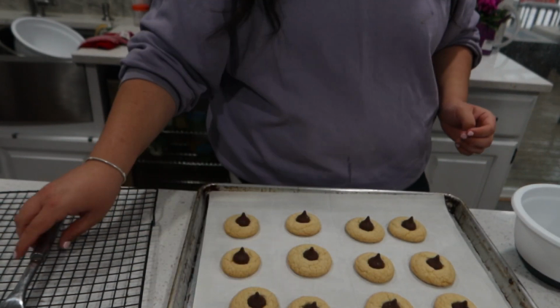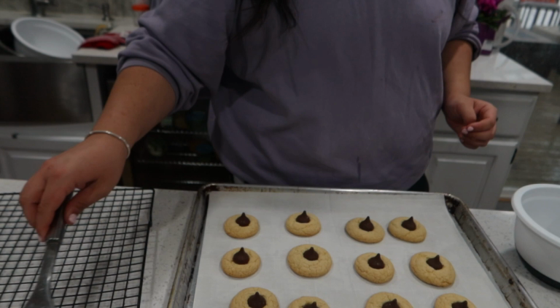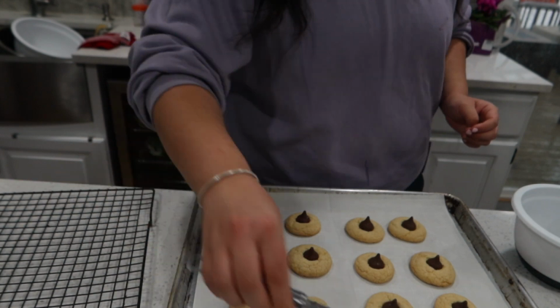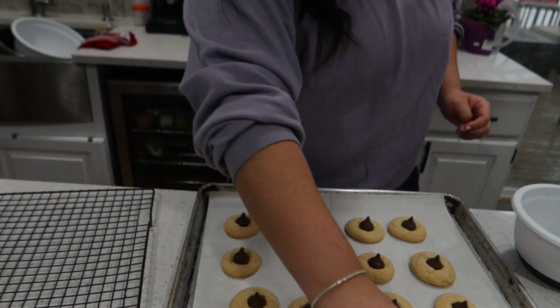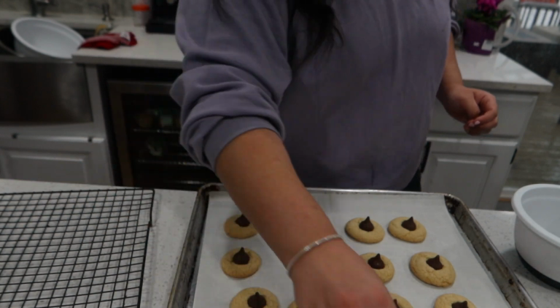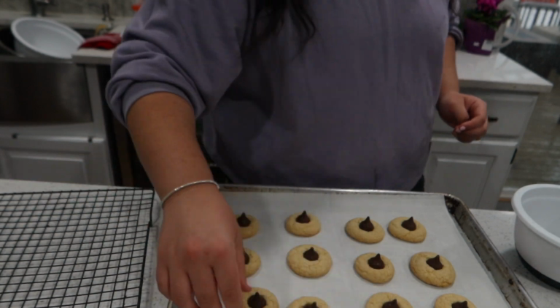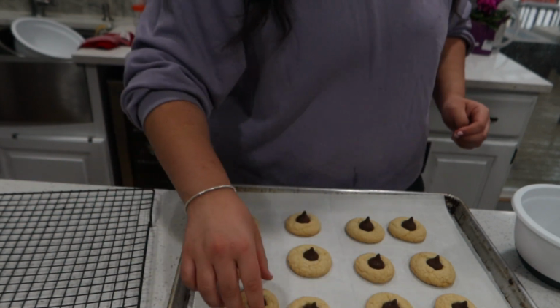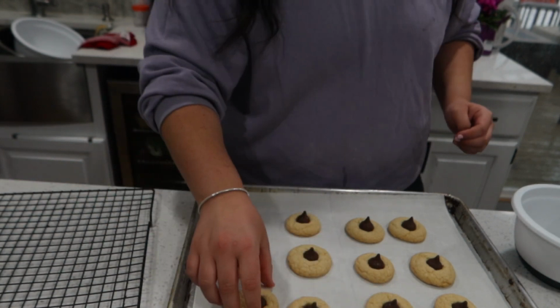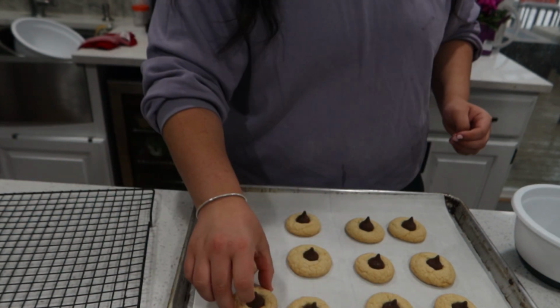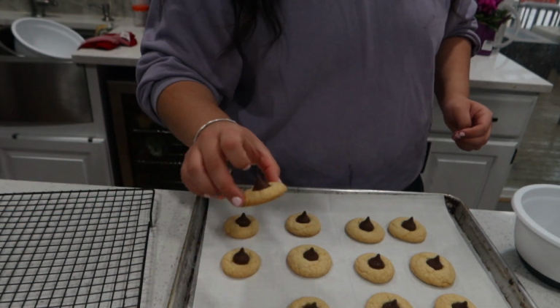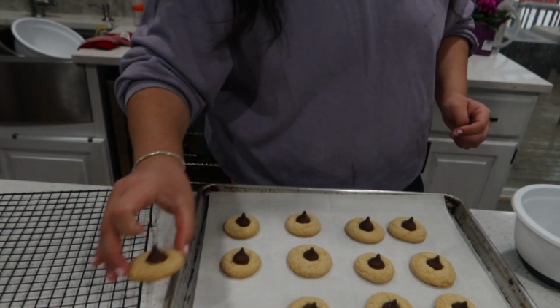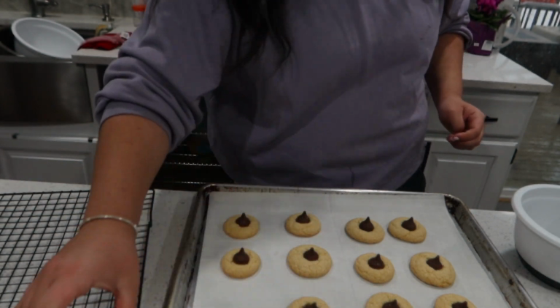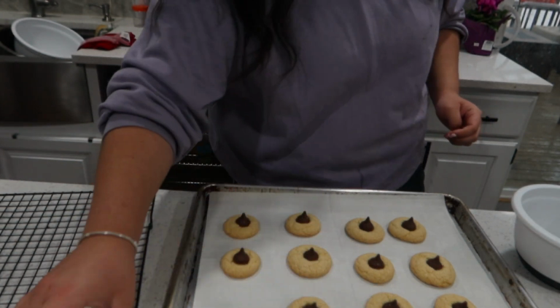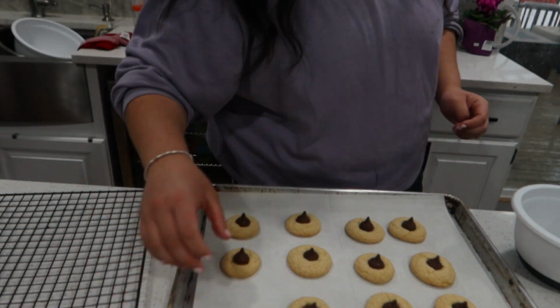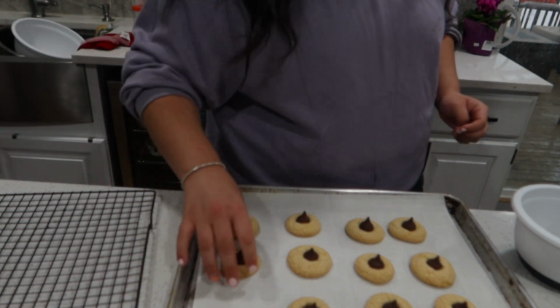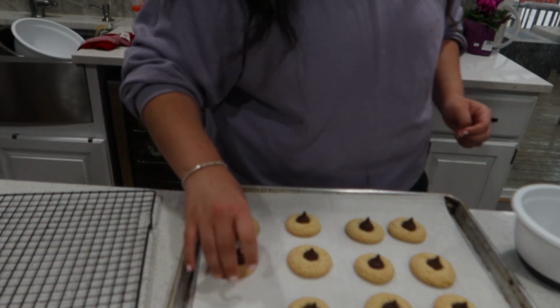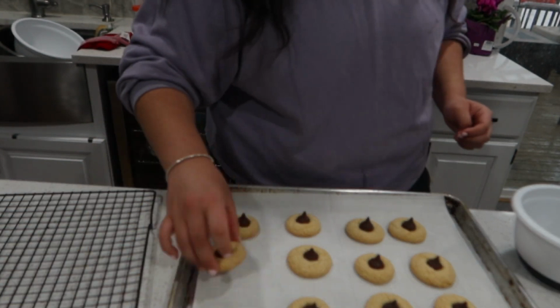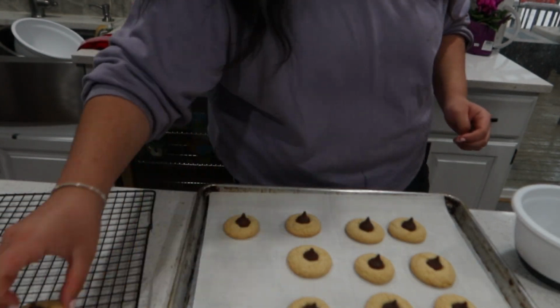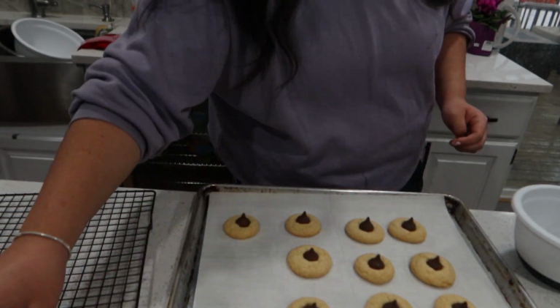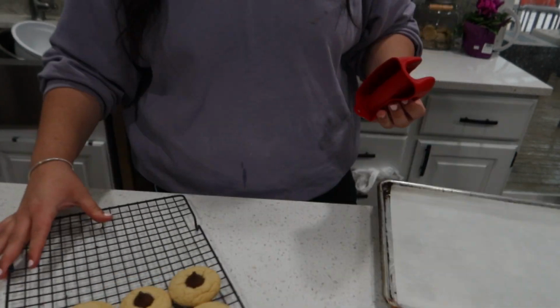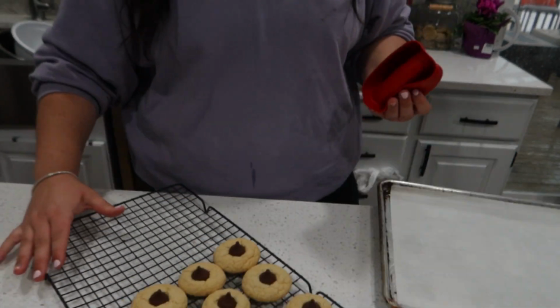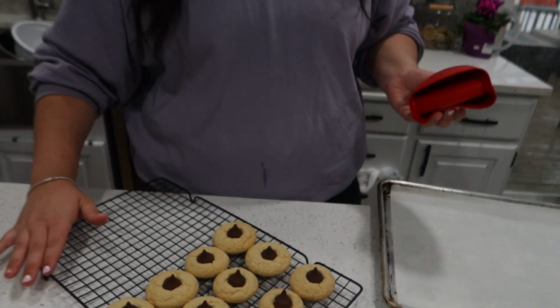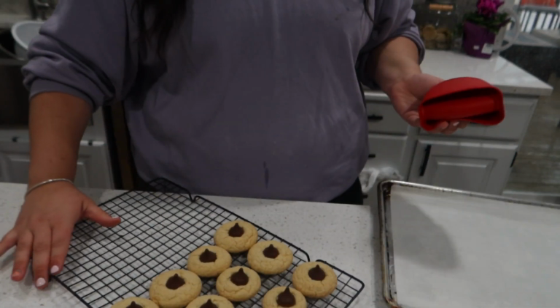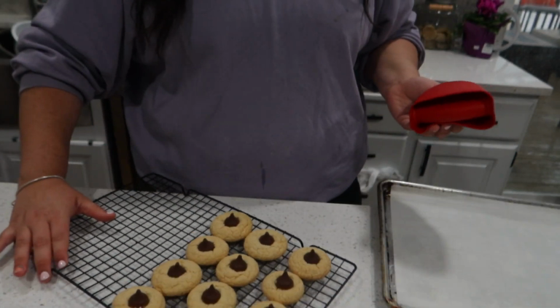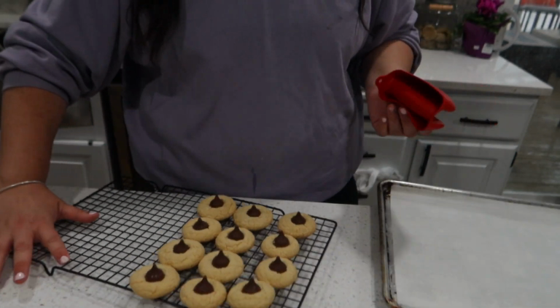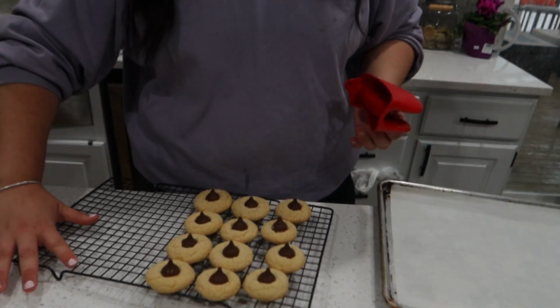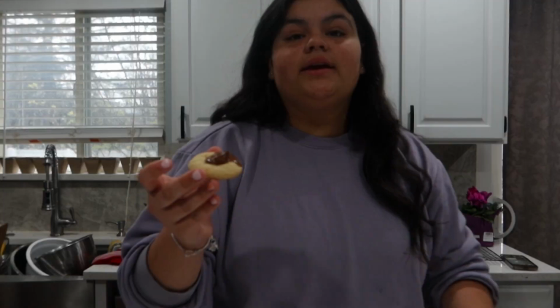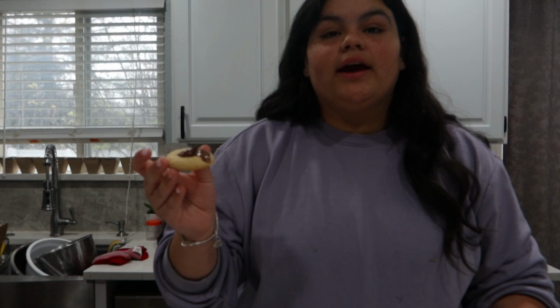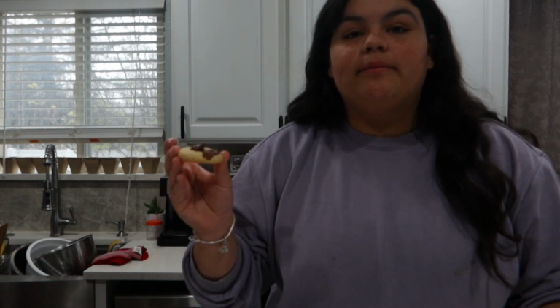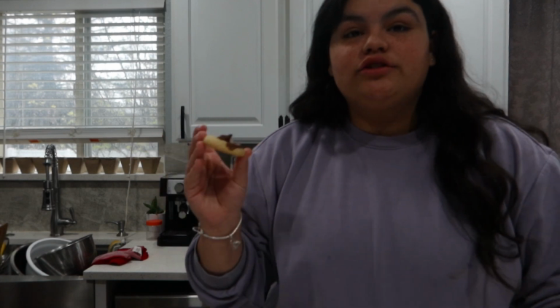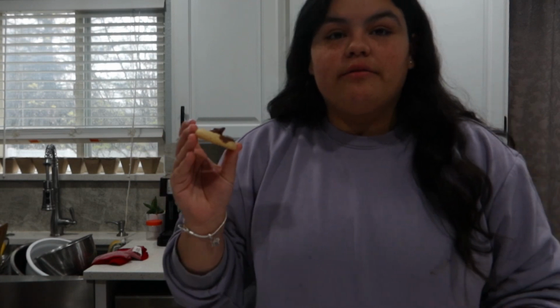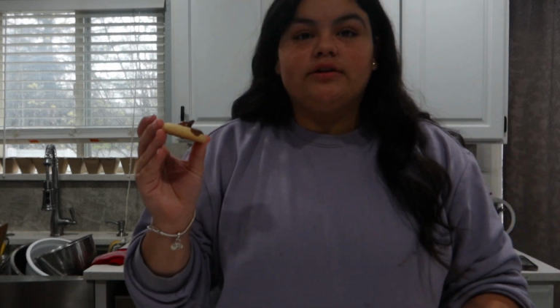Oh, these came out perfect! Did you see — I didn't even need to do anything extra. Look at how cute these are! The Hershey's kisses are going on now. I'm gonna try one.